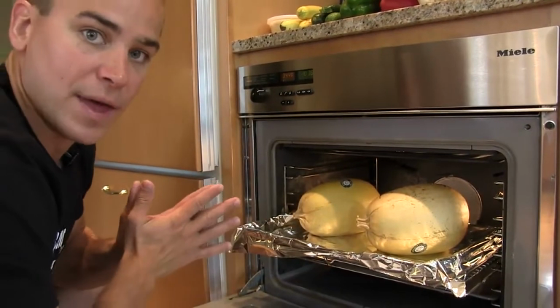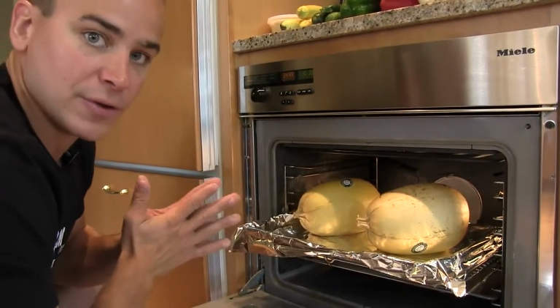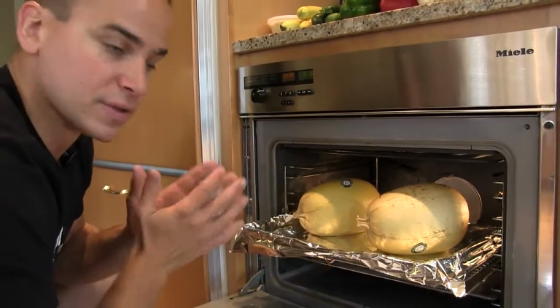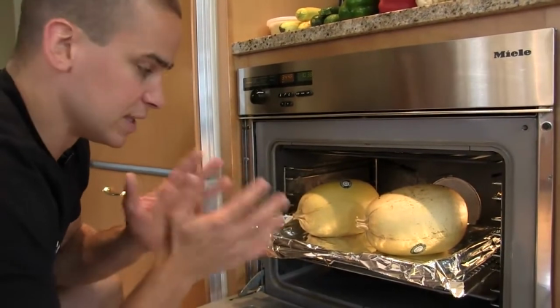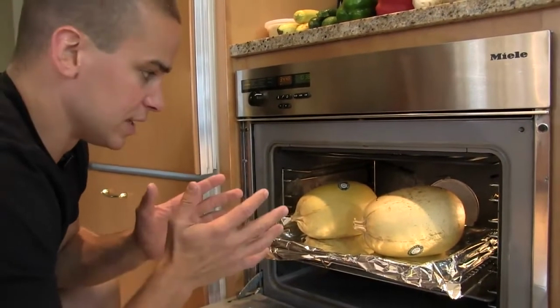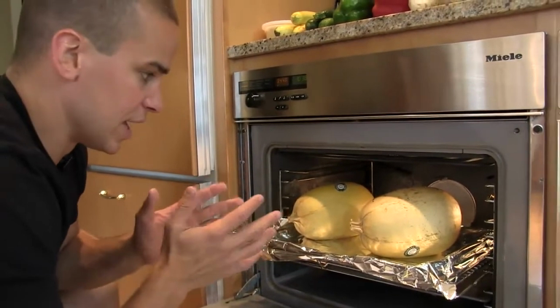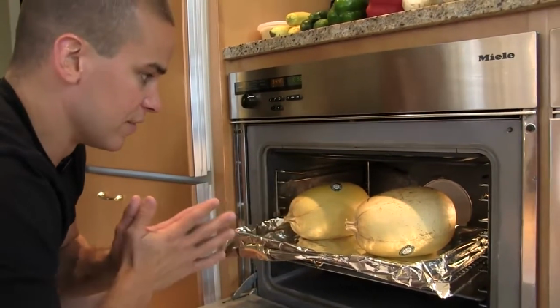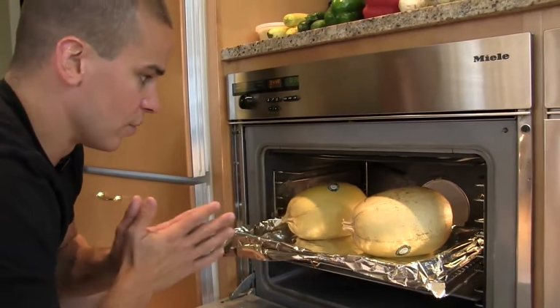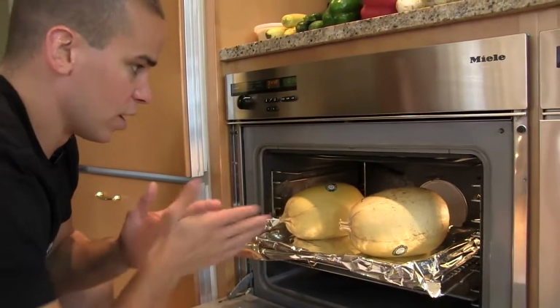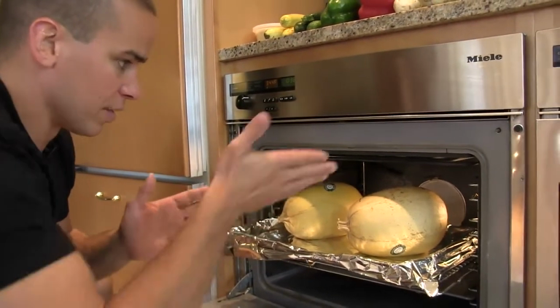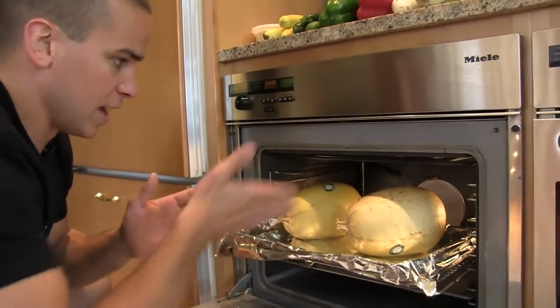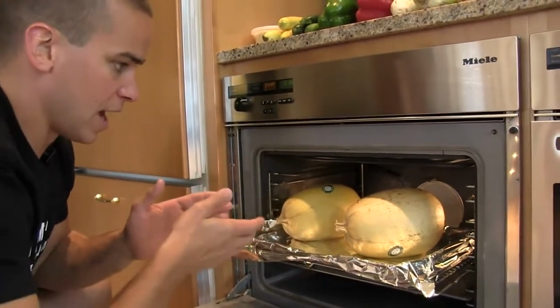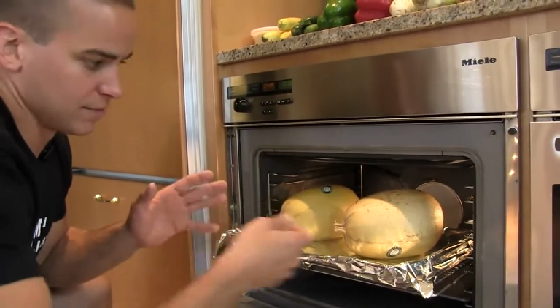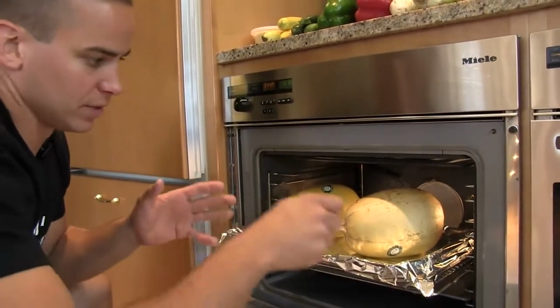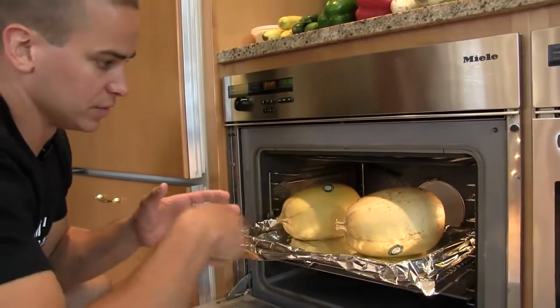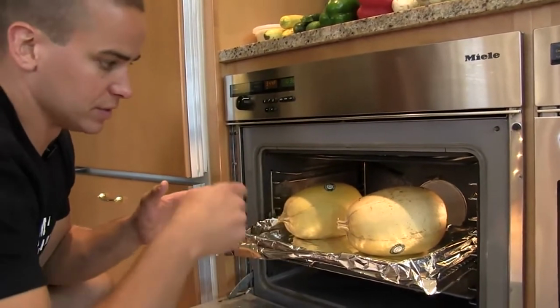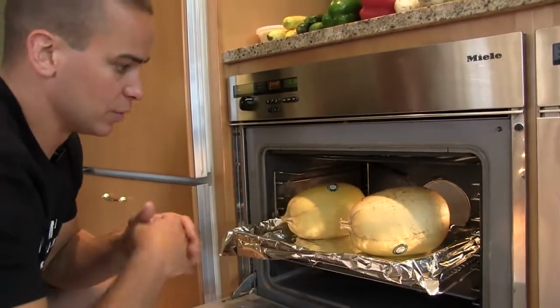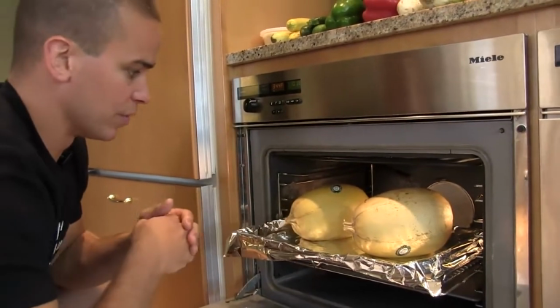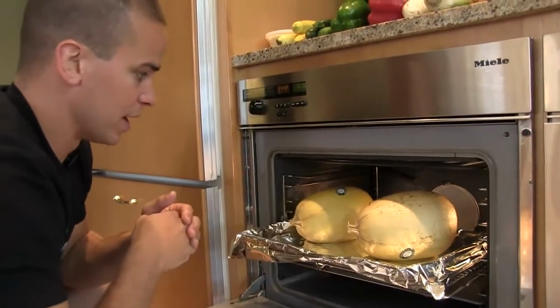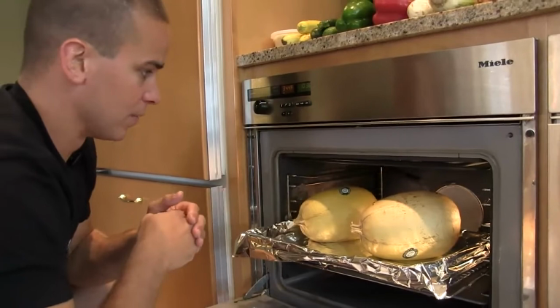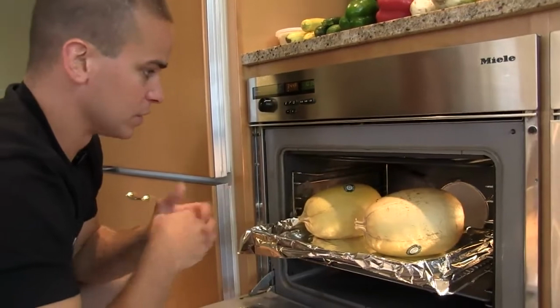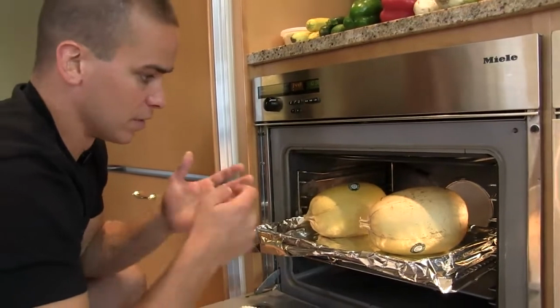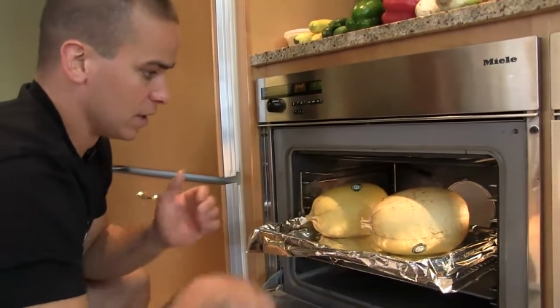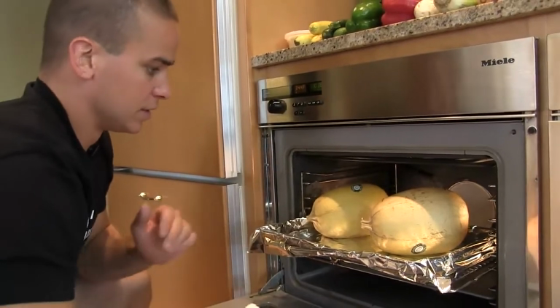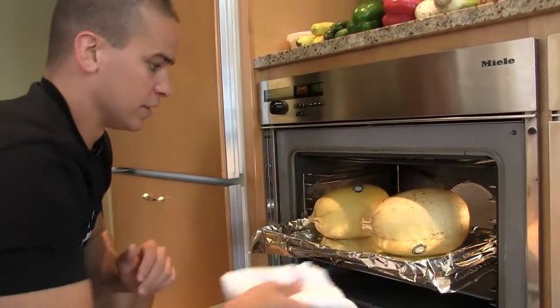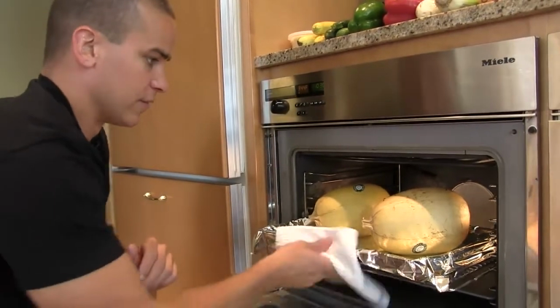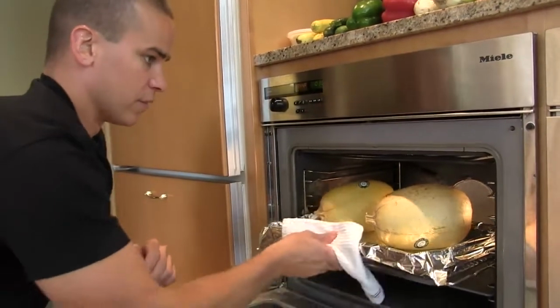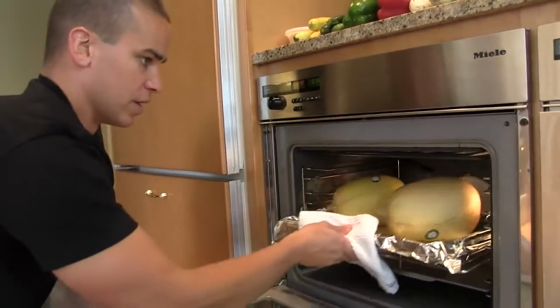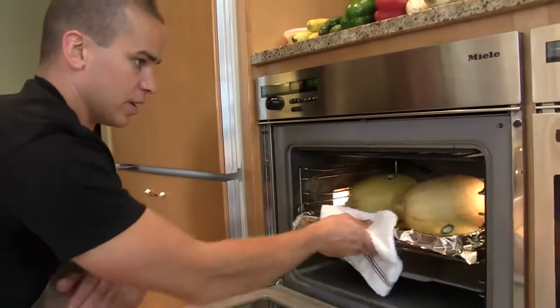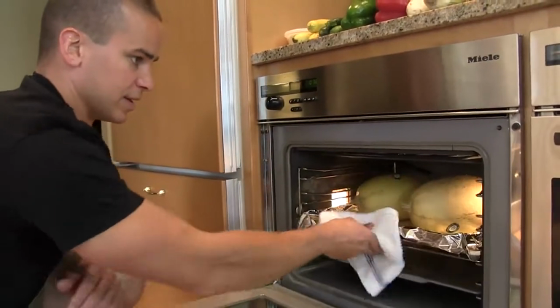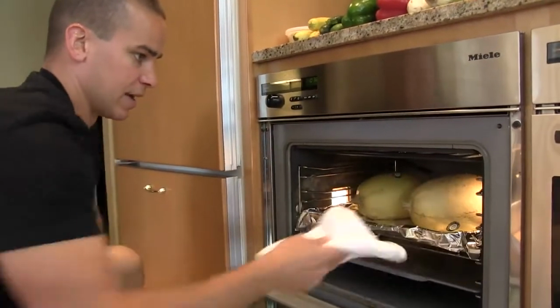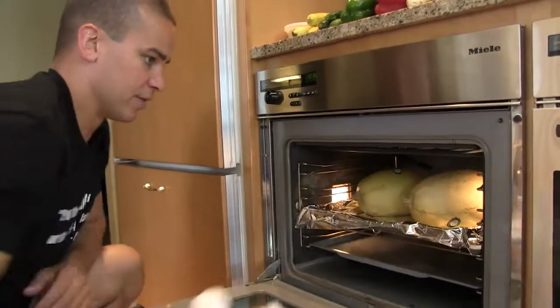And then at the end we'll cut them in half and be able to just scoop them right out. So straightforward — get that going.